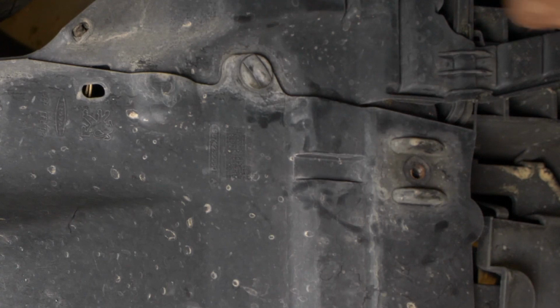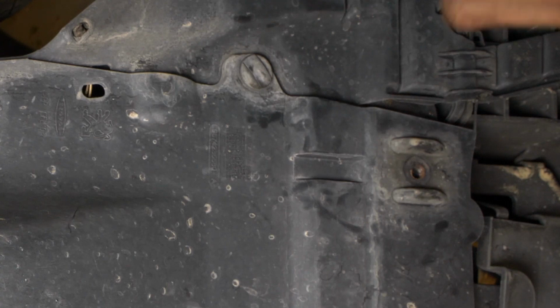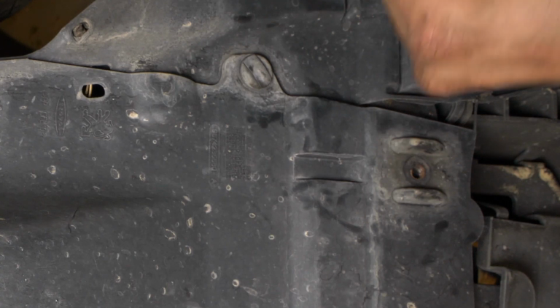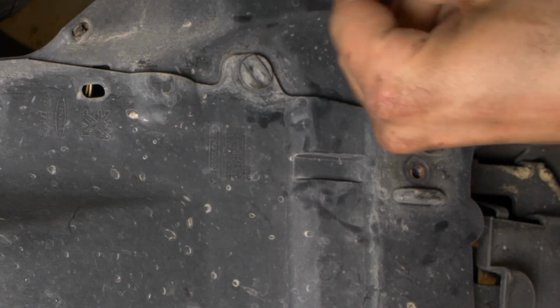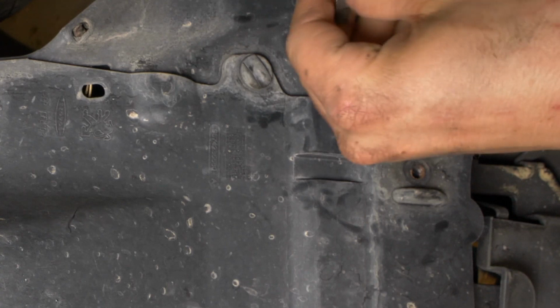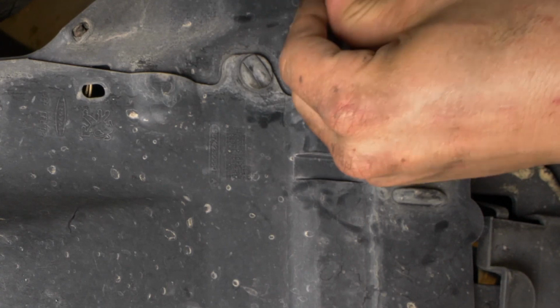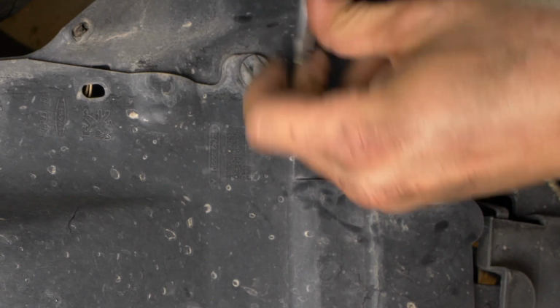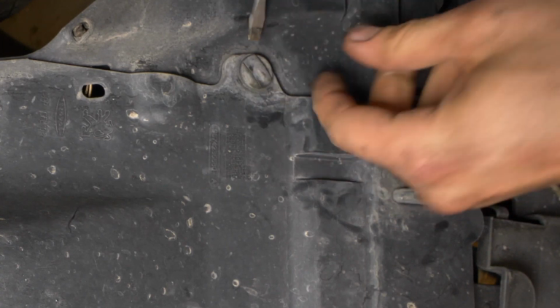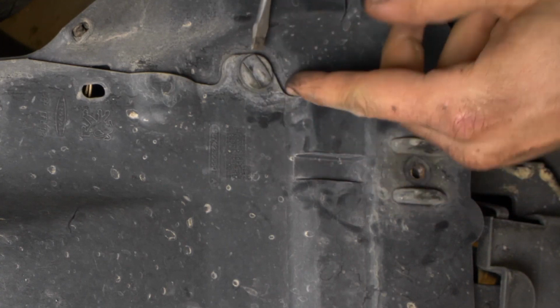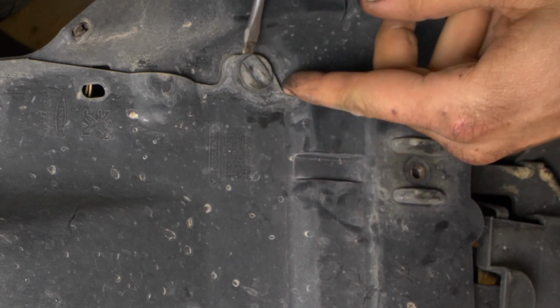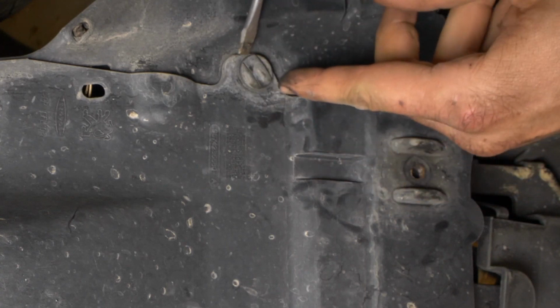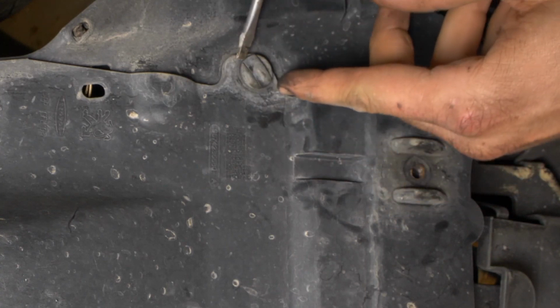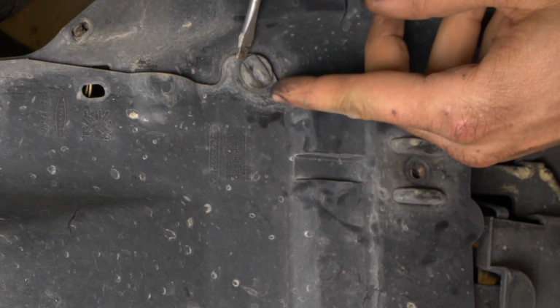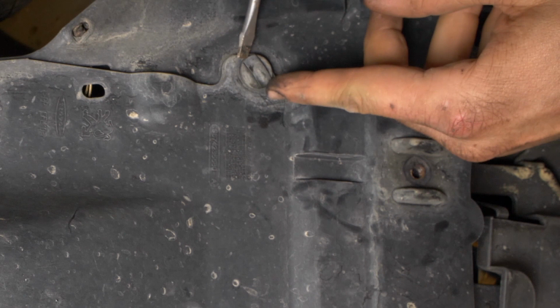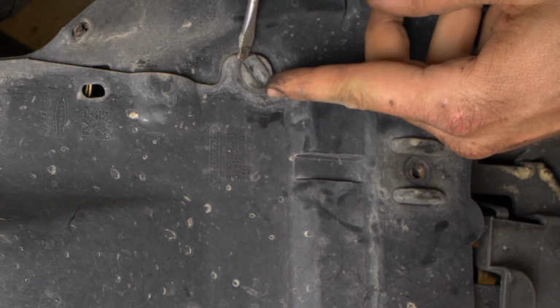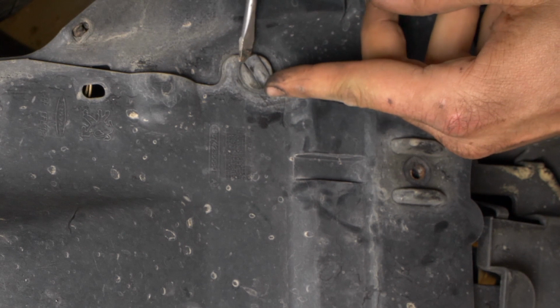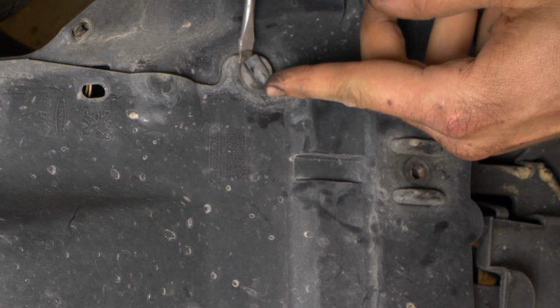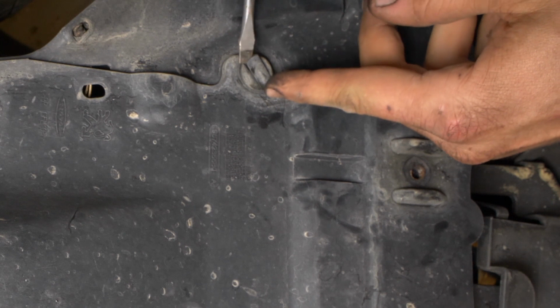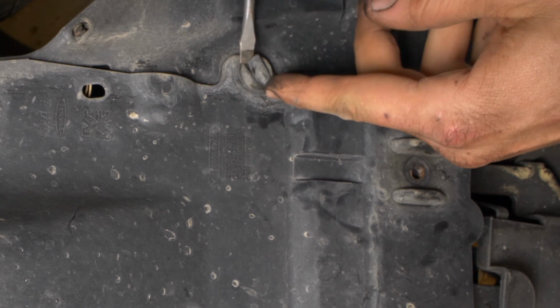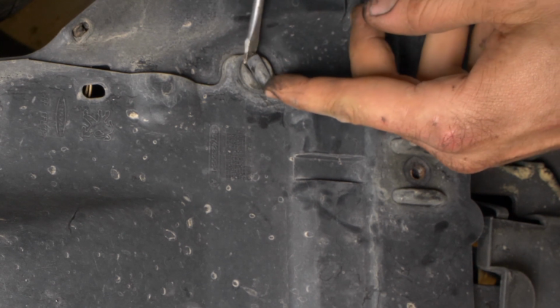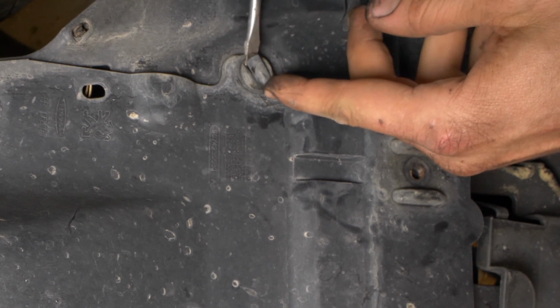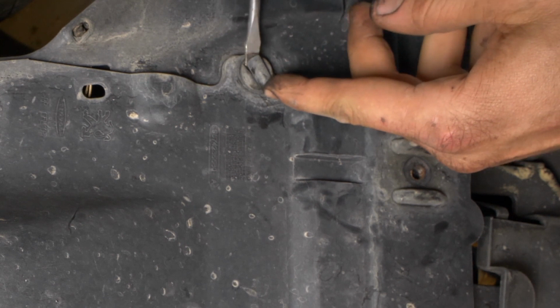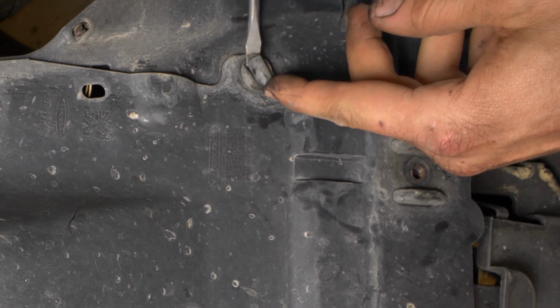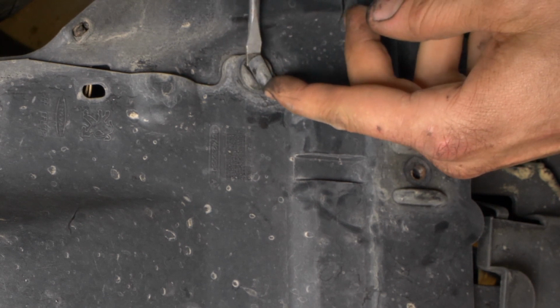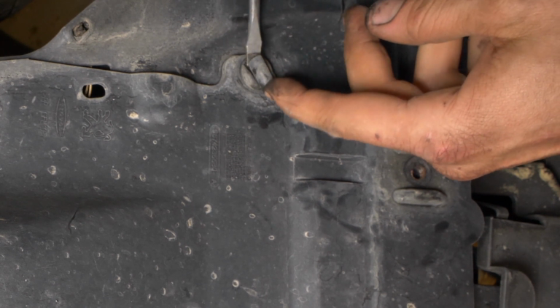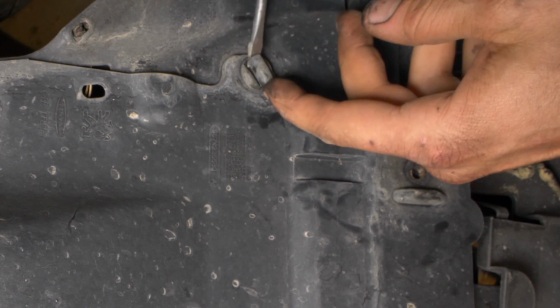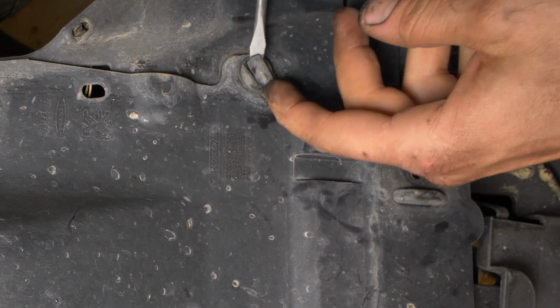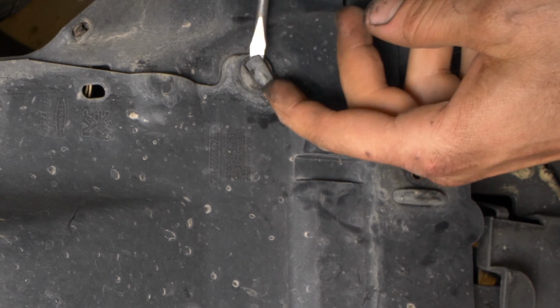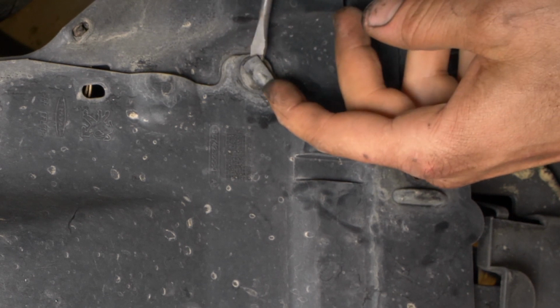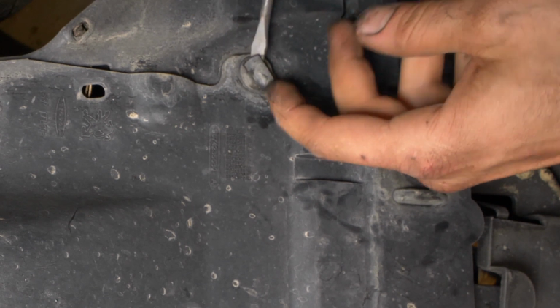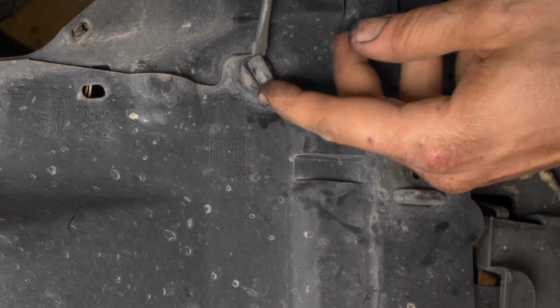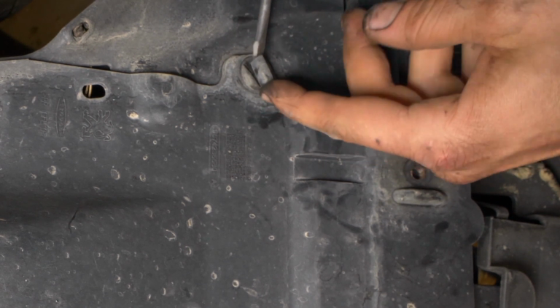Afloja los tornillos y, para retirar las tapas de plástico, levanta el protector y tira de él hacia abajo.